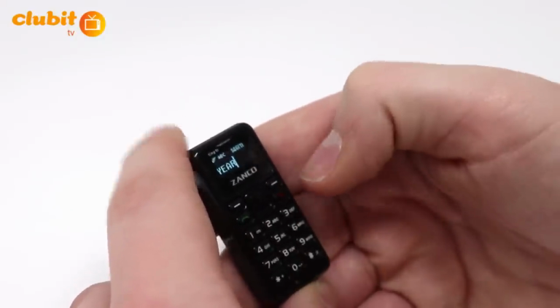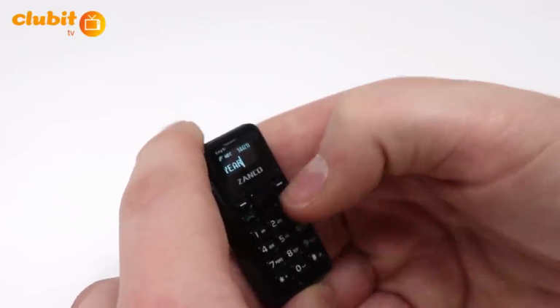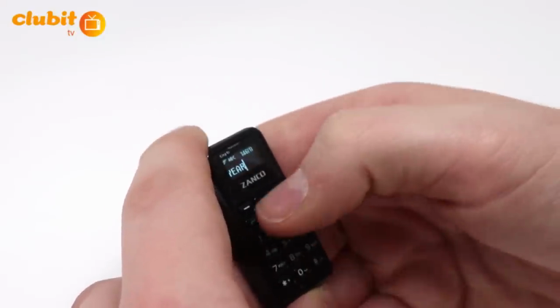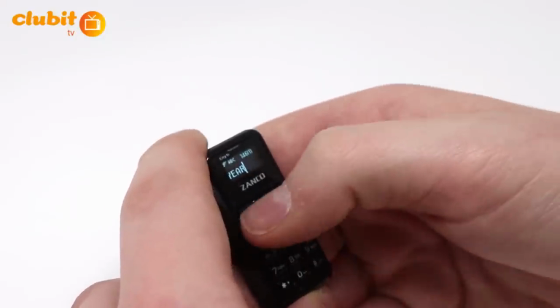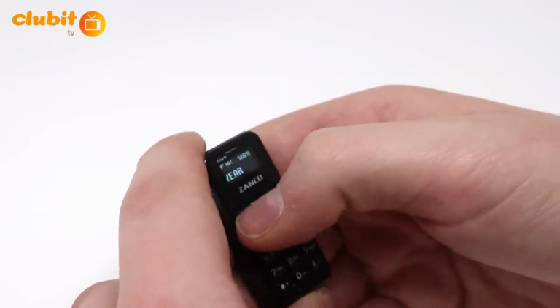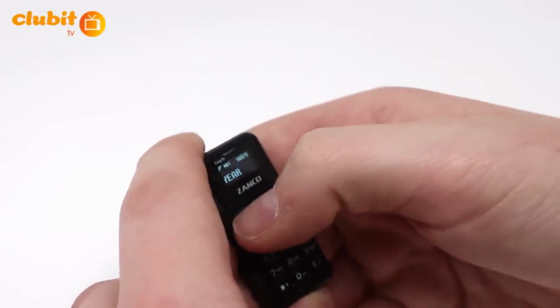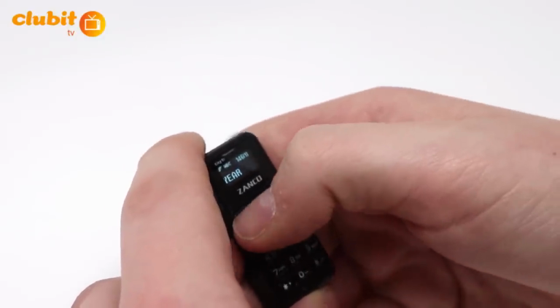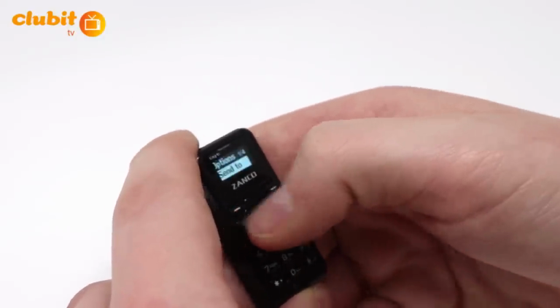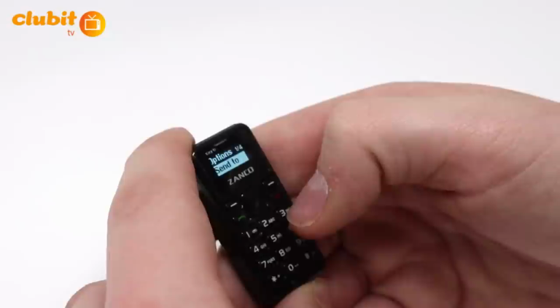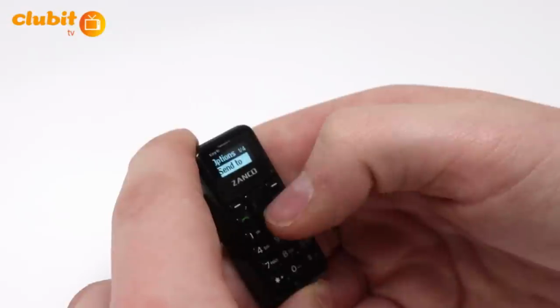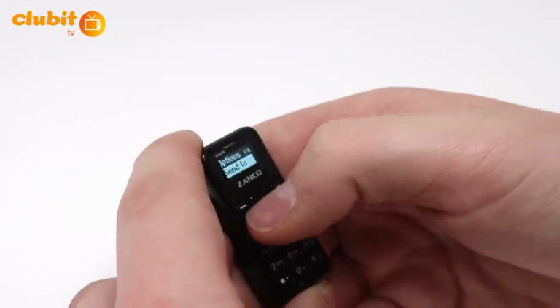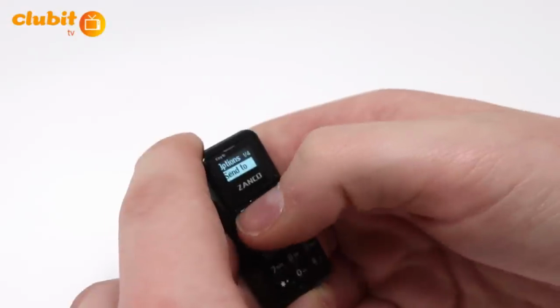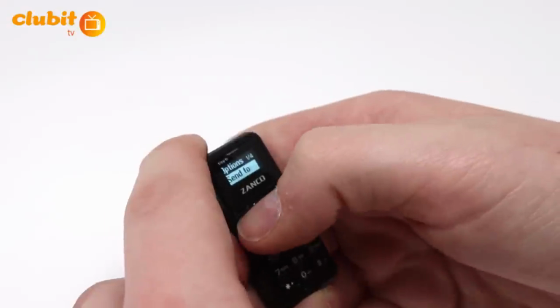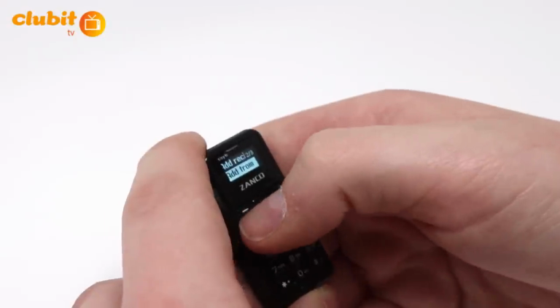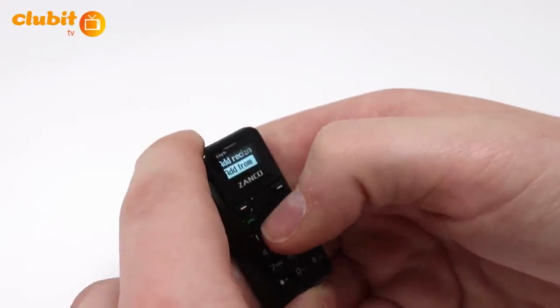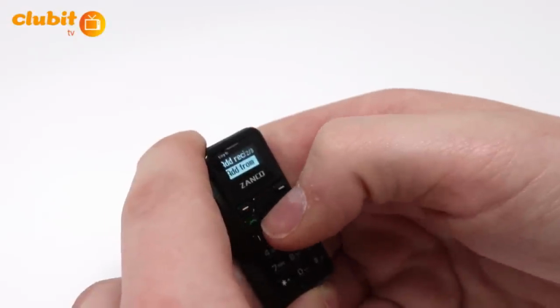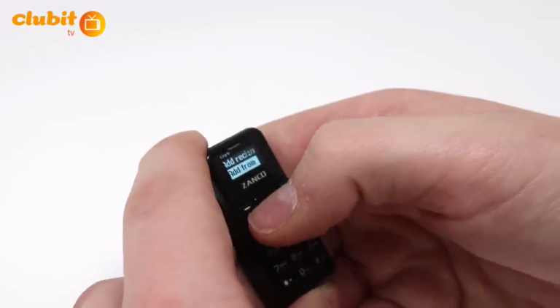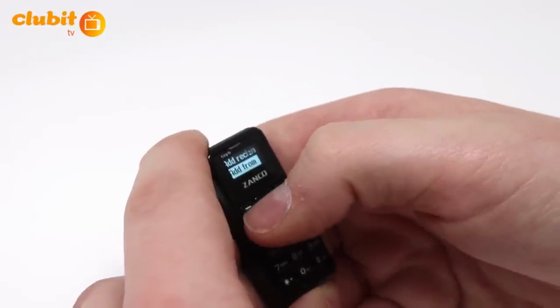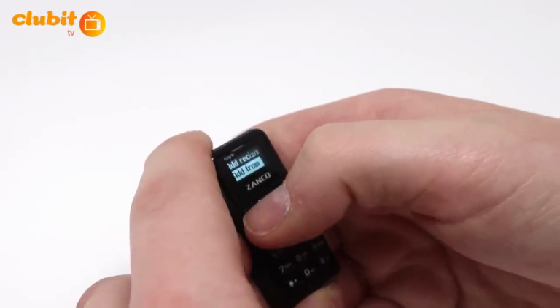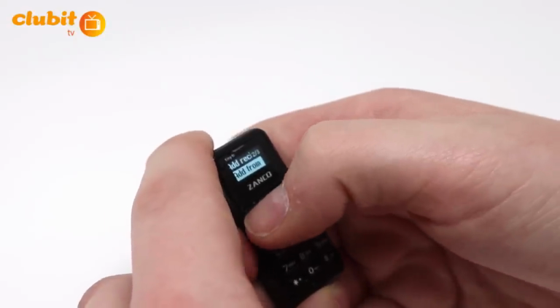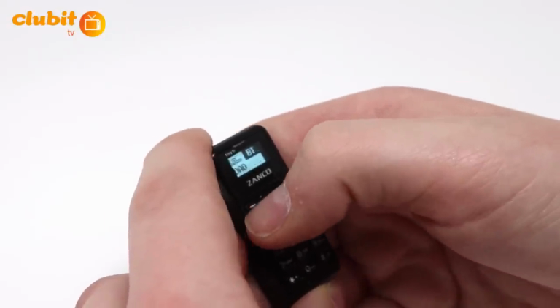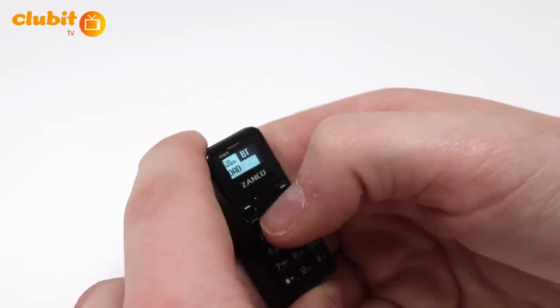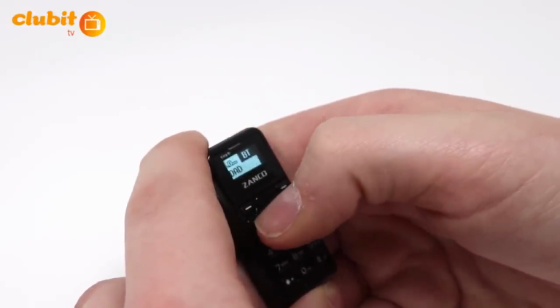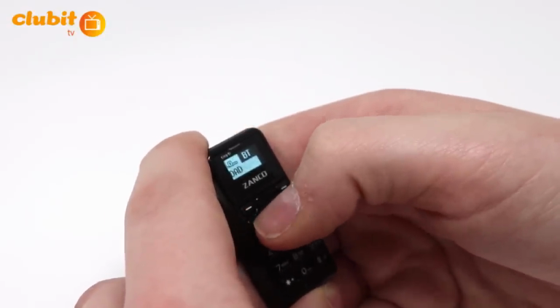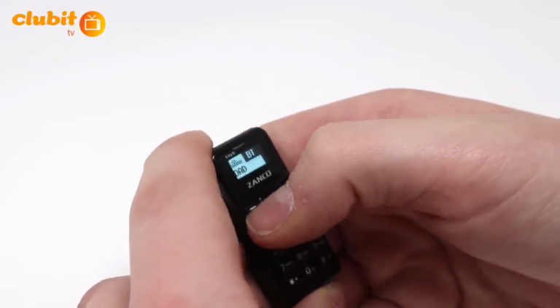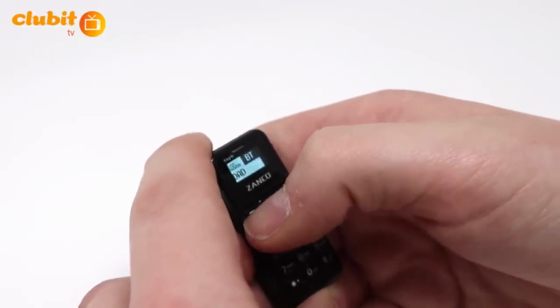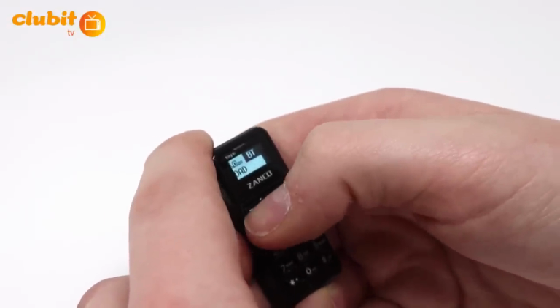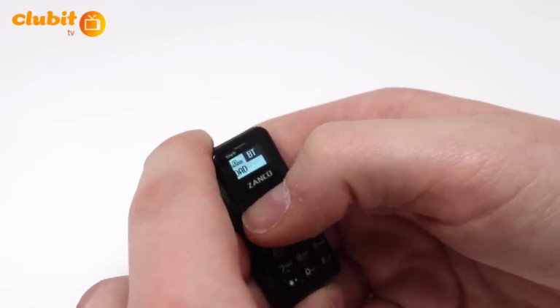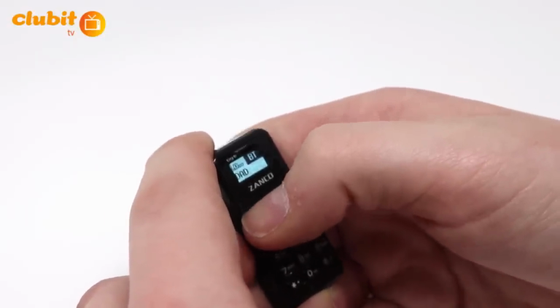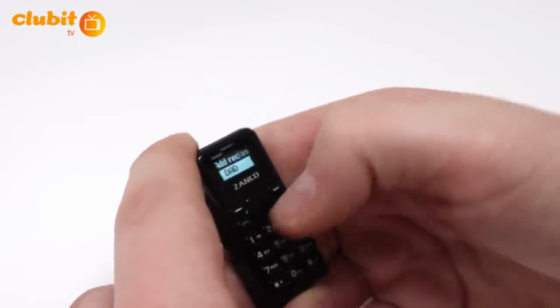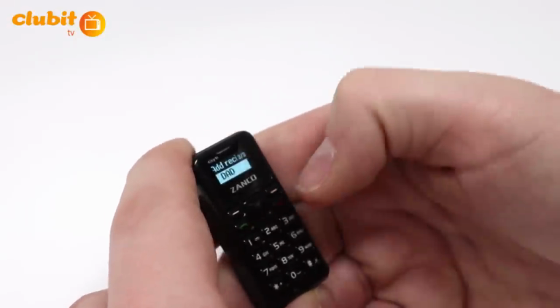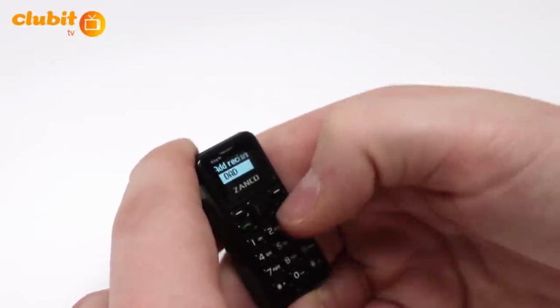Once typed, simply press the top left button again and use the center button to find the contact you wish to send them to.